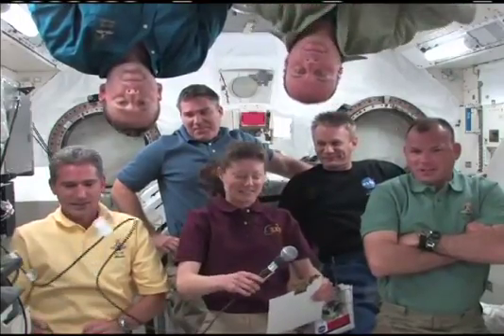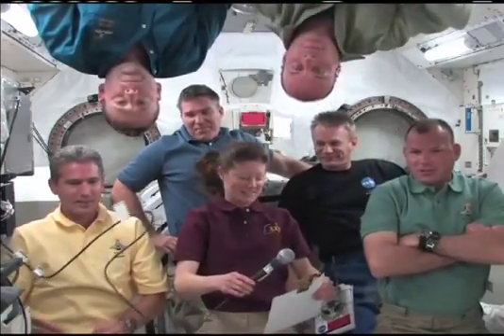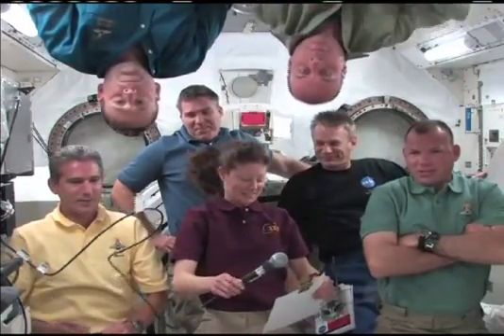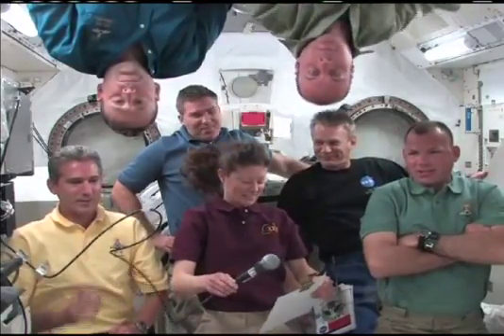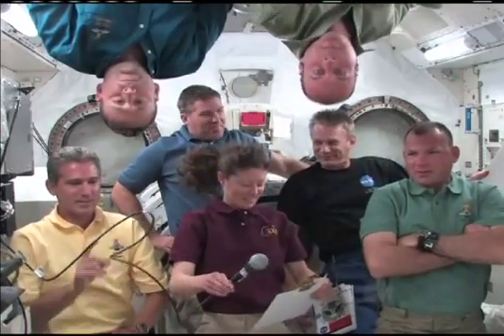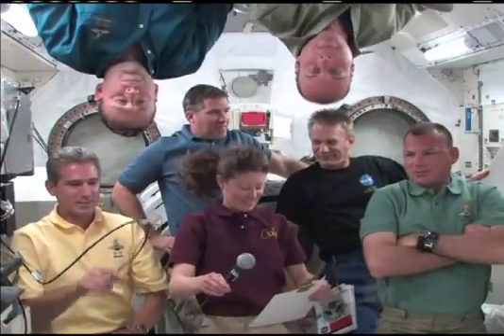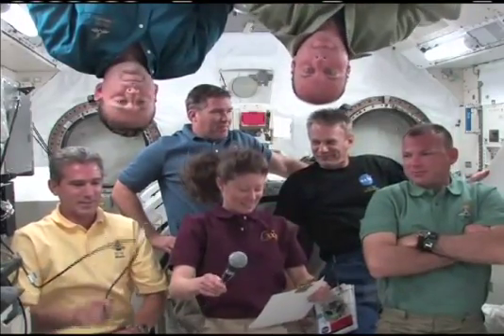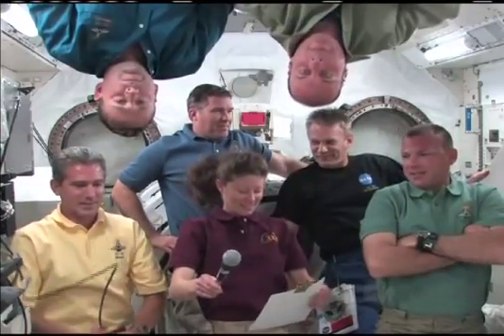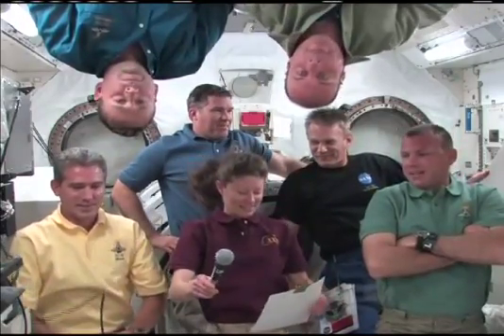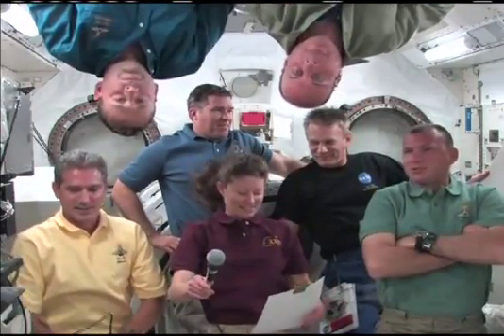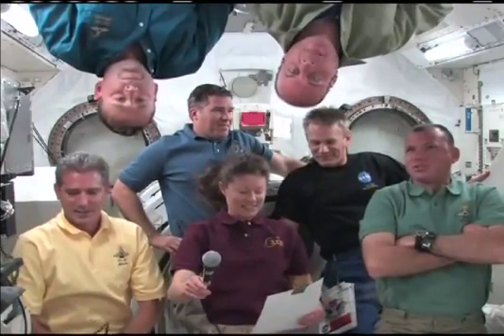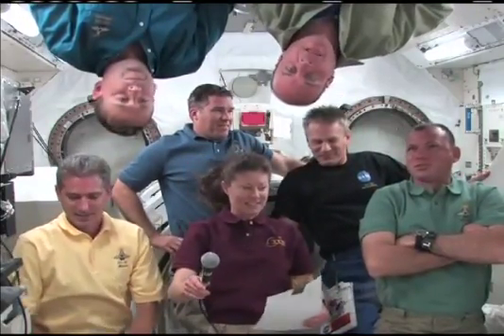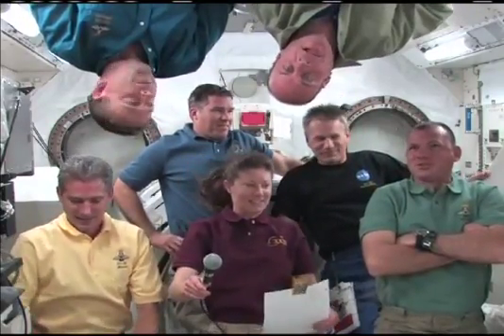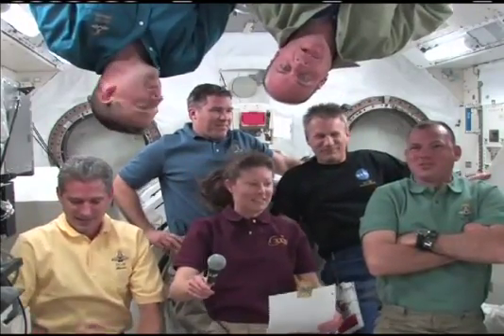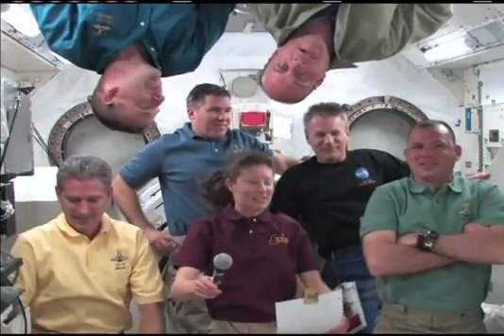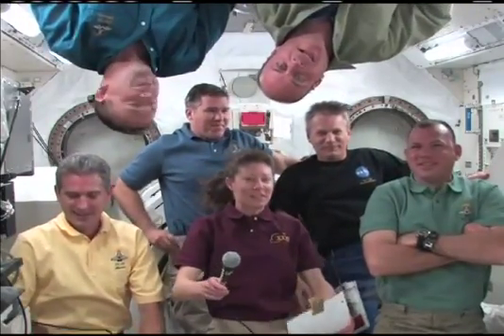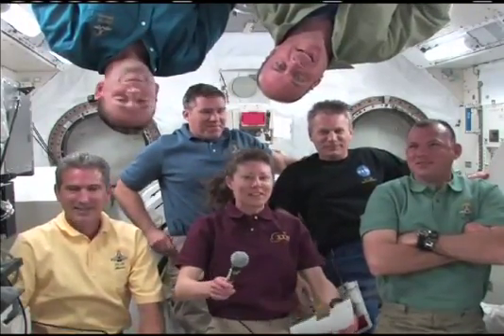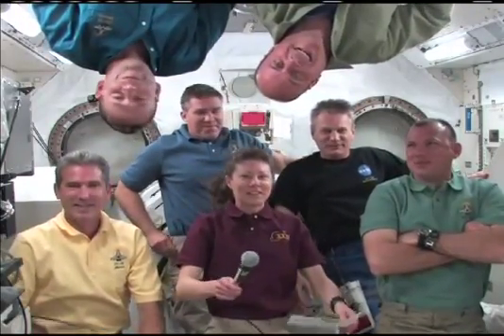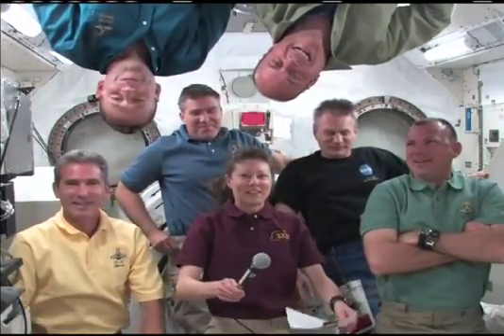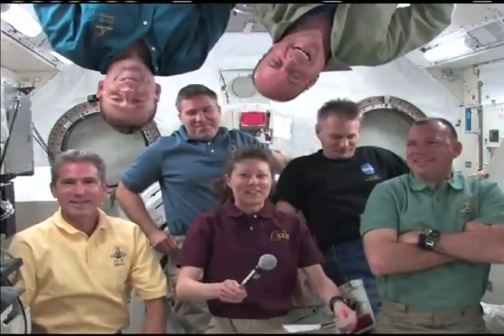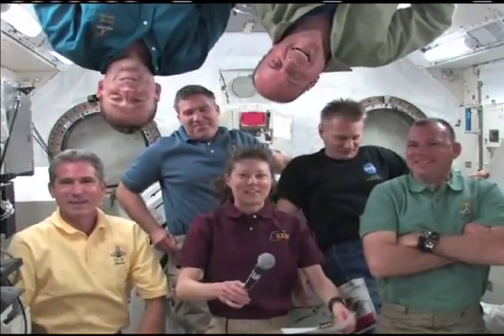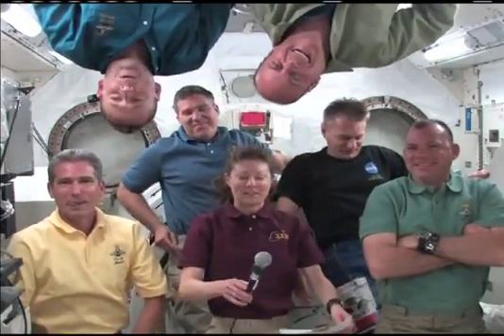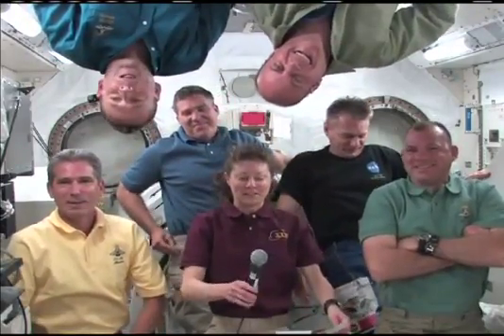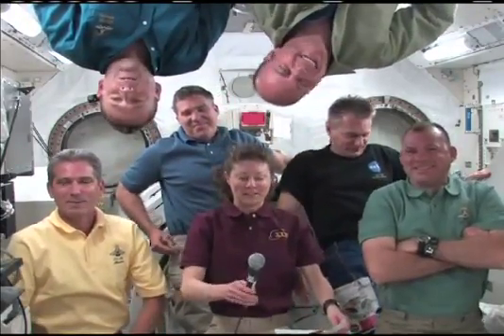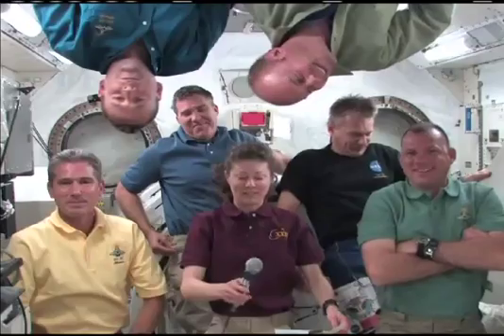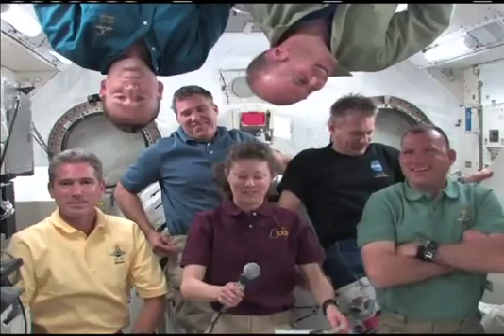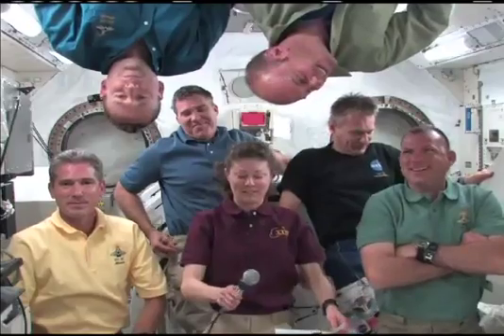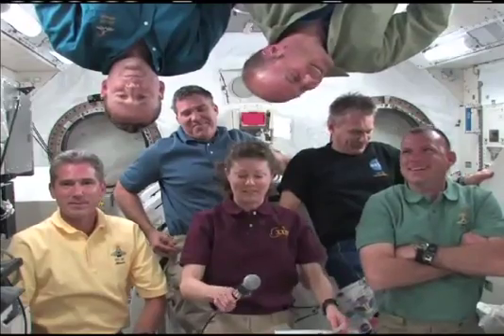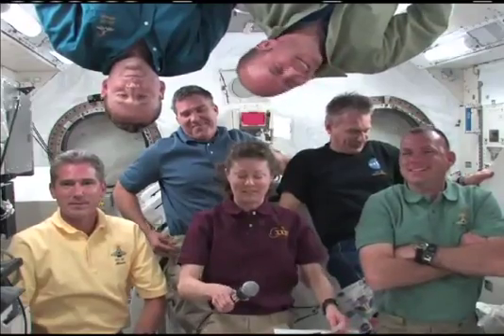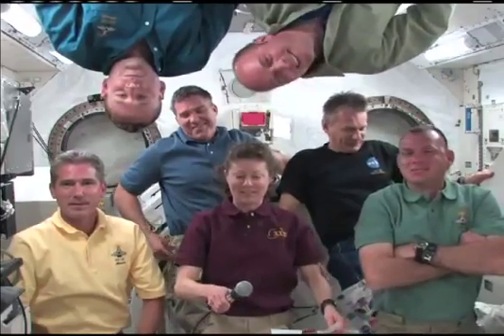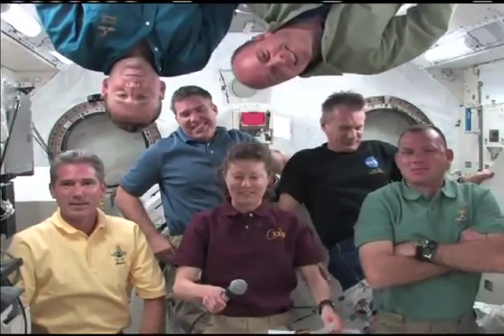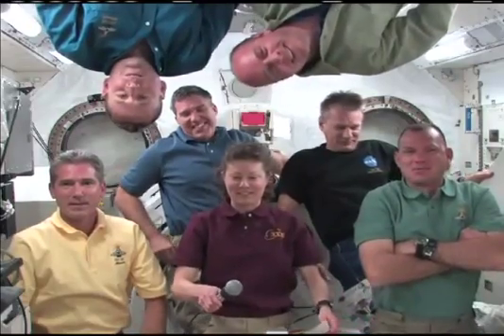Atlantis ISS, this is Houston ACR. Please stand by for the NASA Explorer School questions.